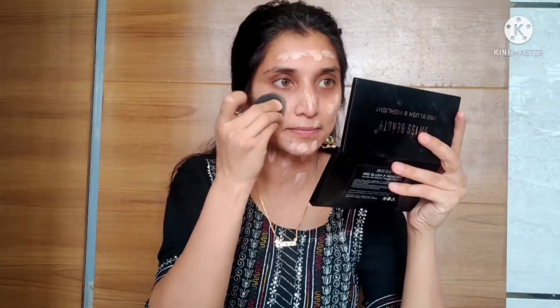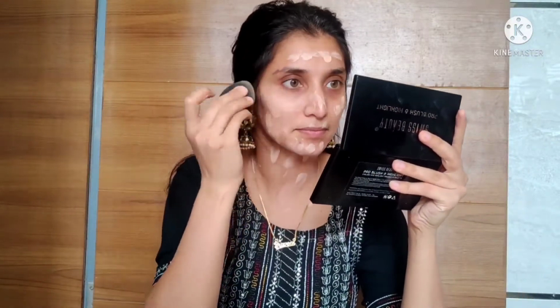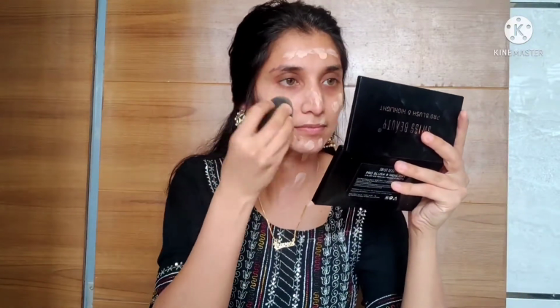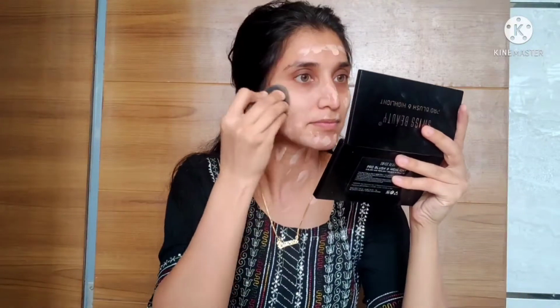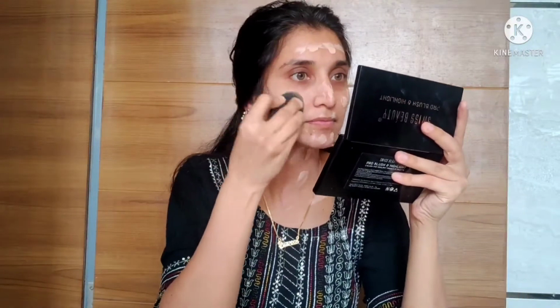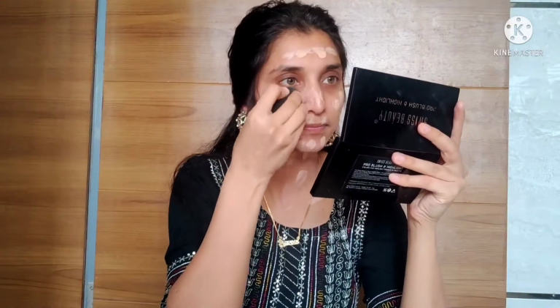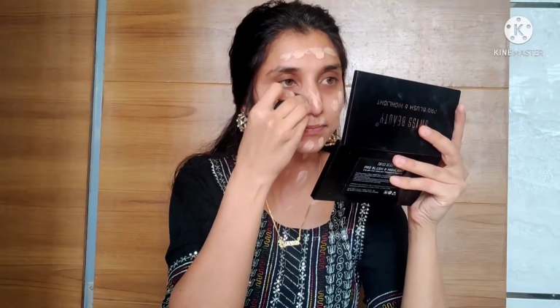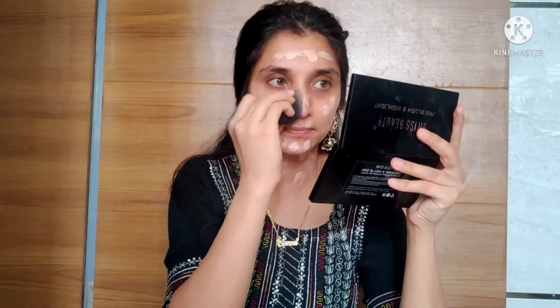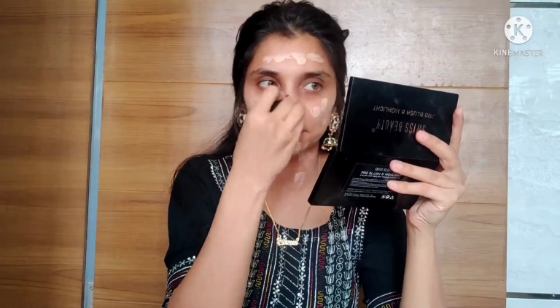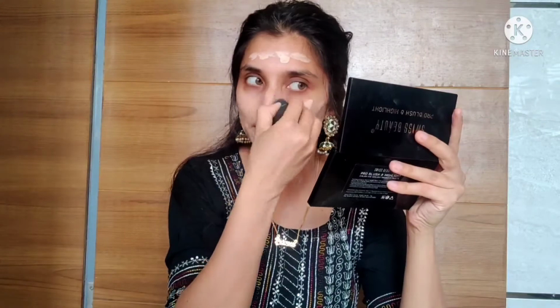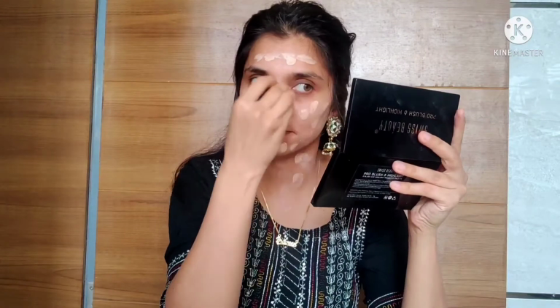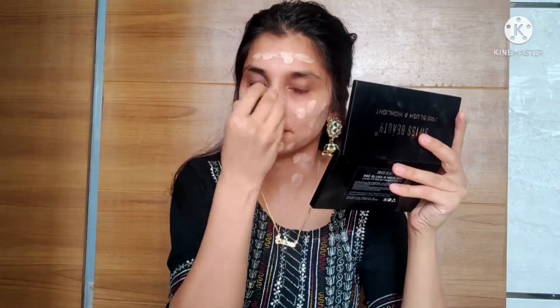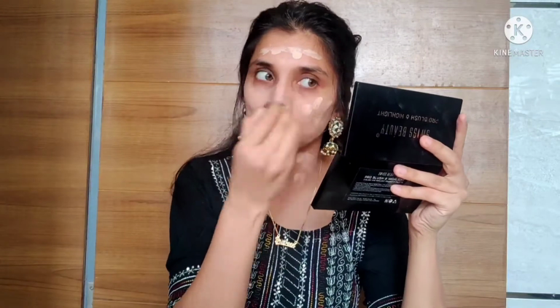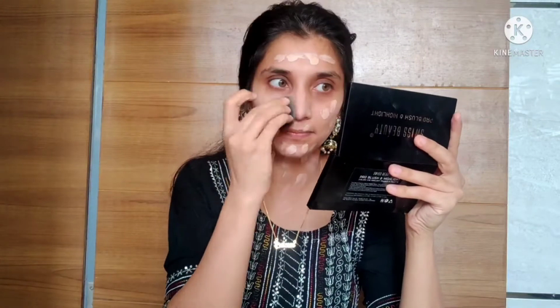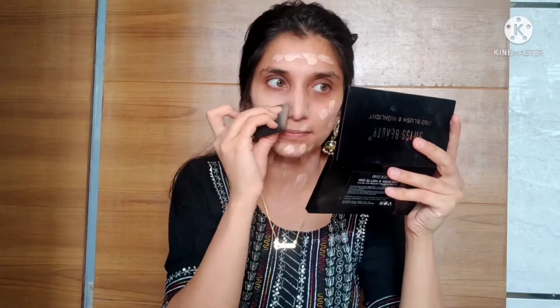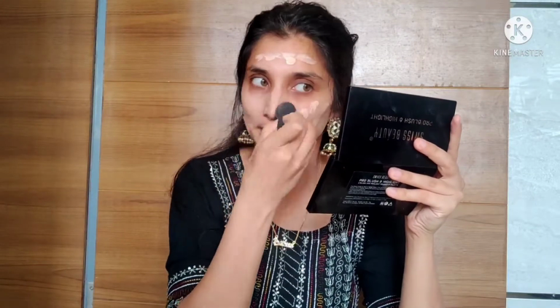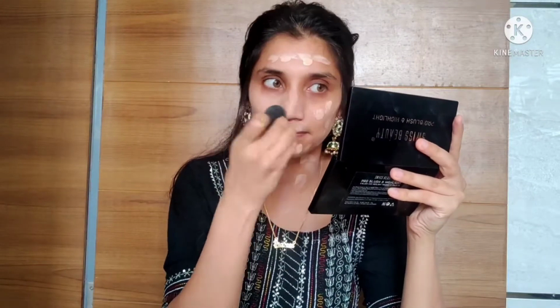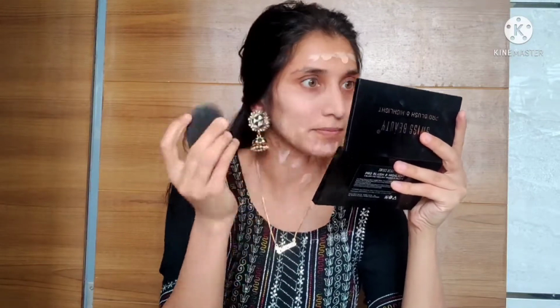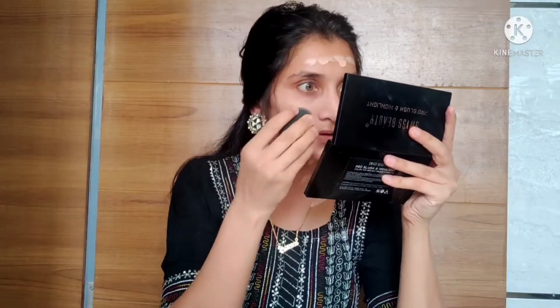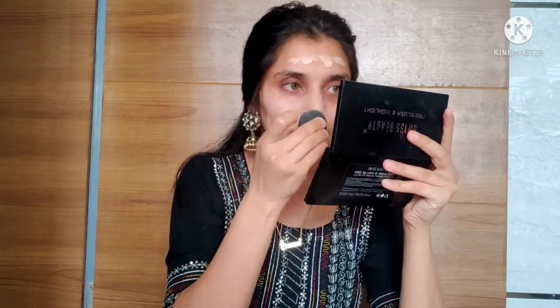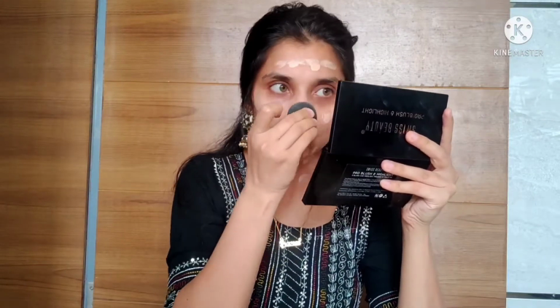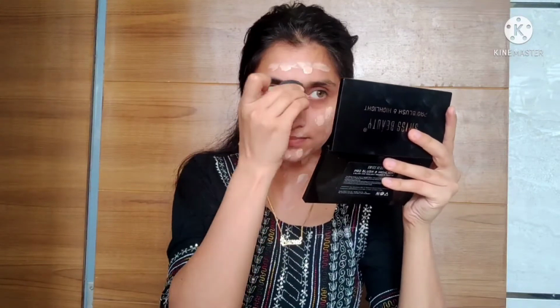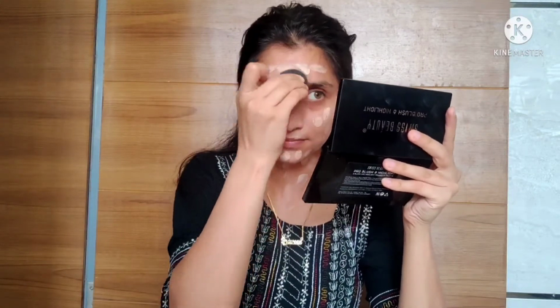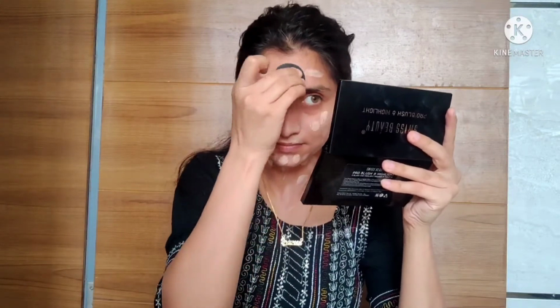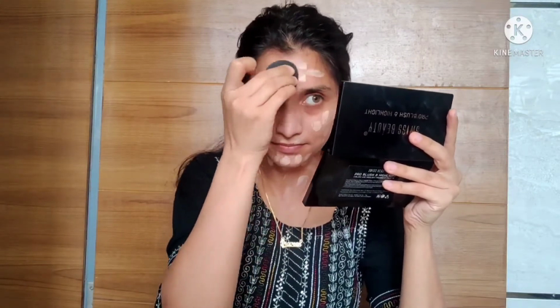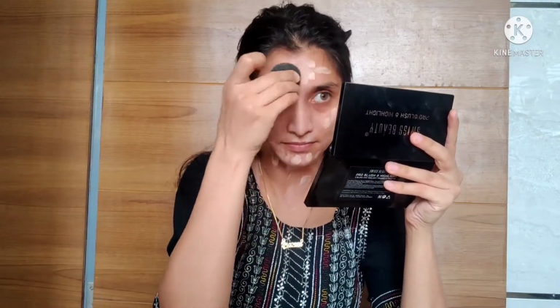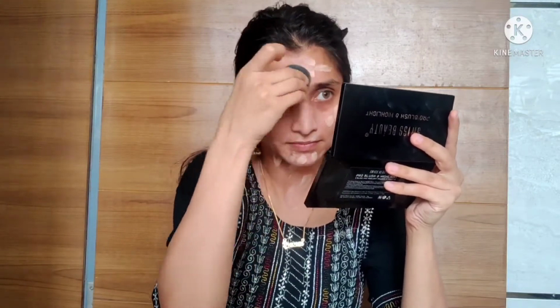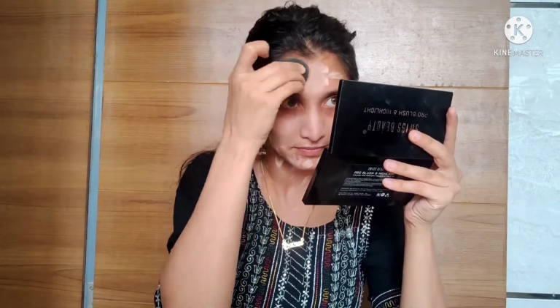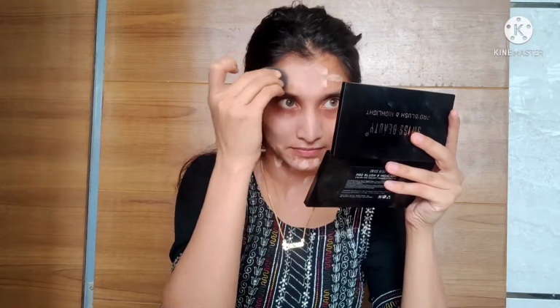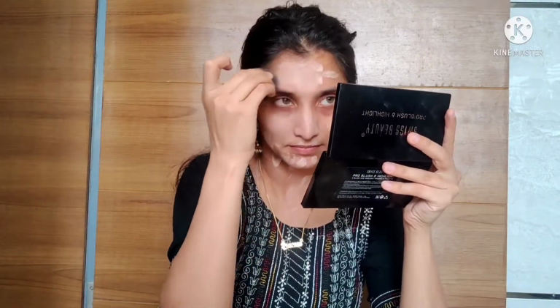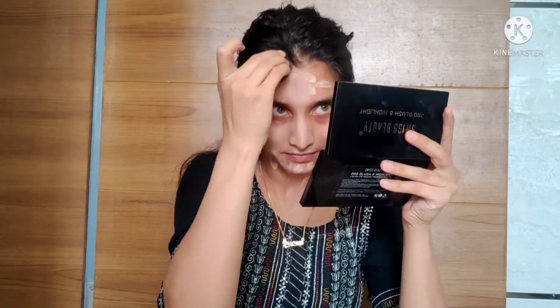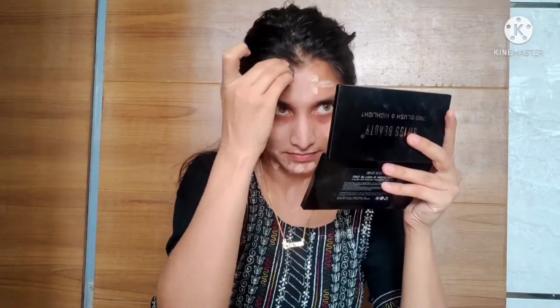I don't cover my neck on camera — I do it off camera. So make sure you cover your neck as well.